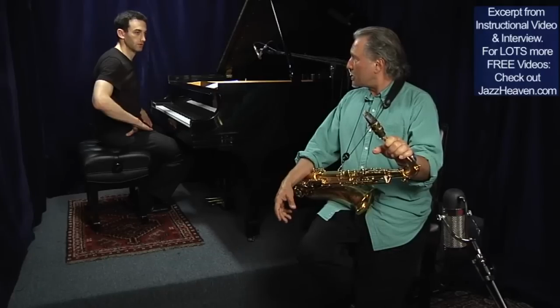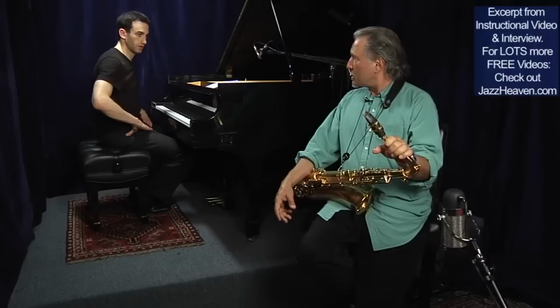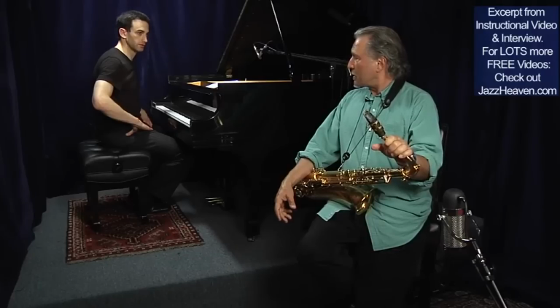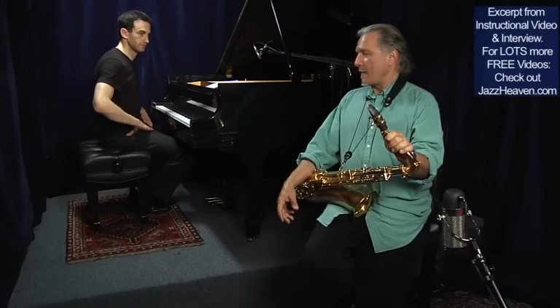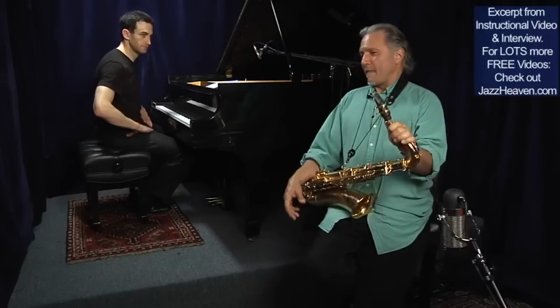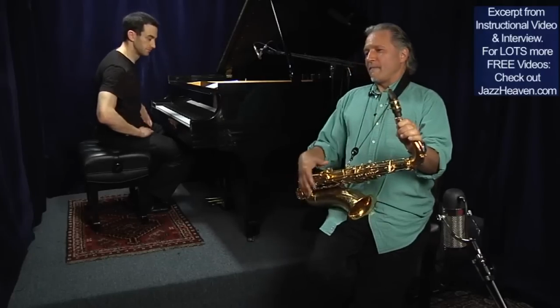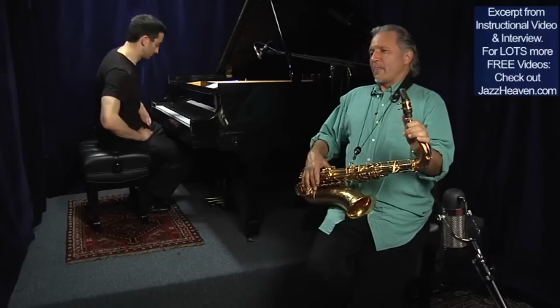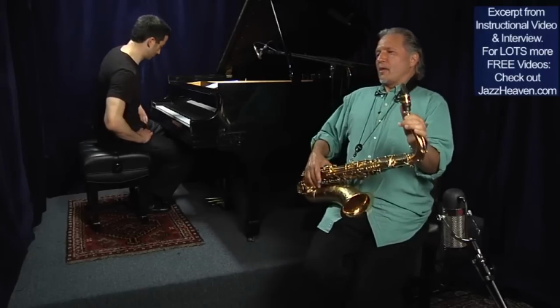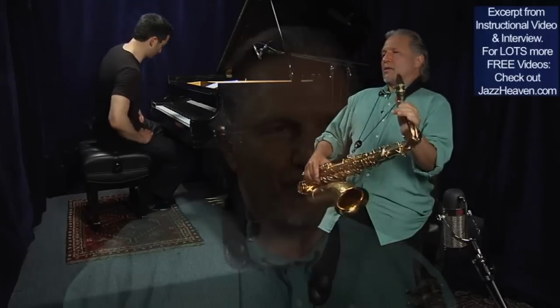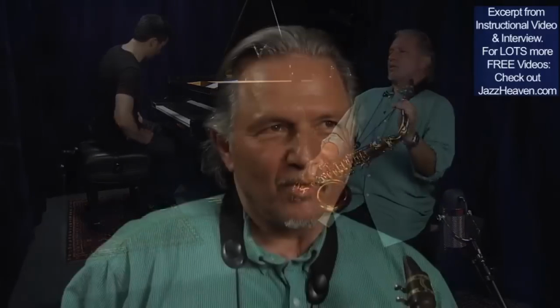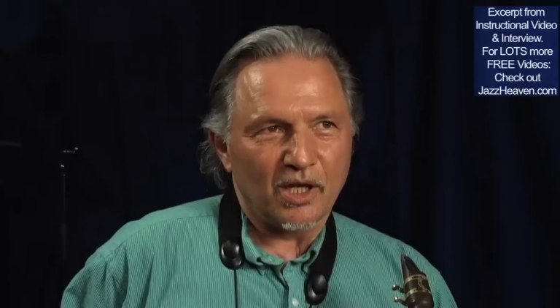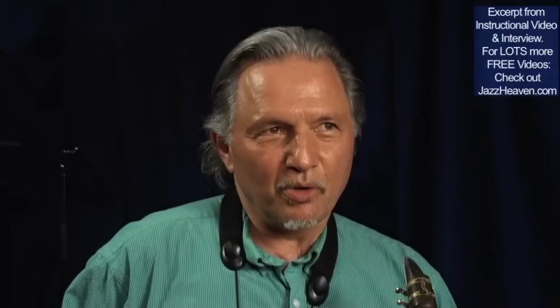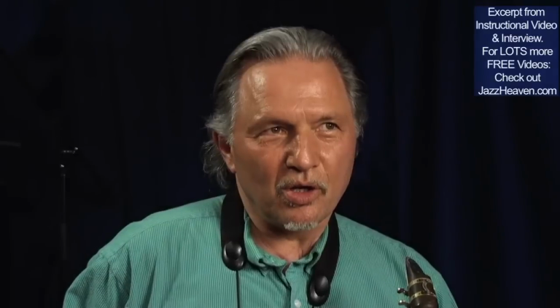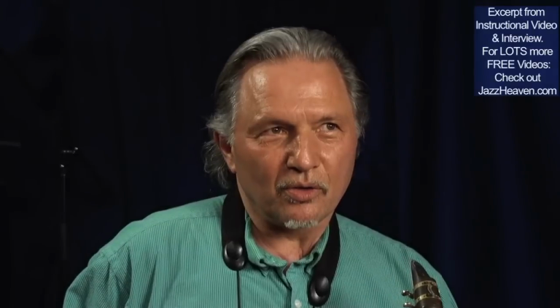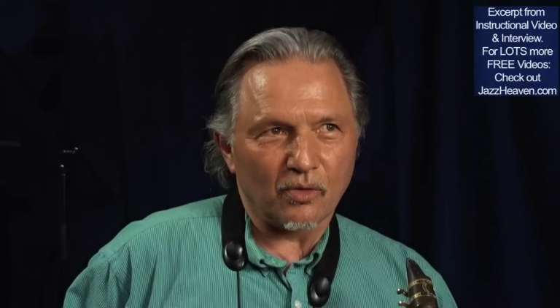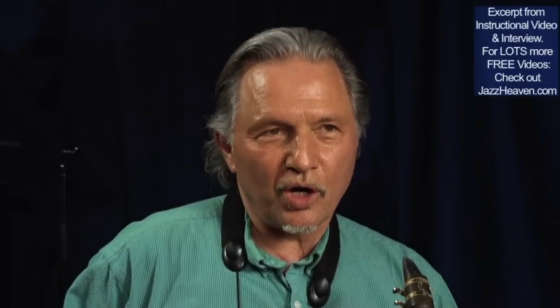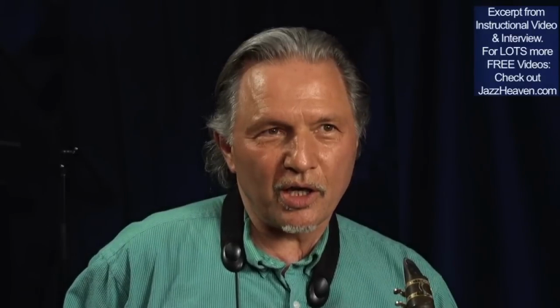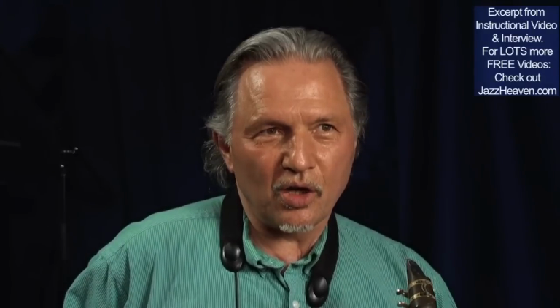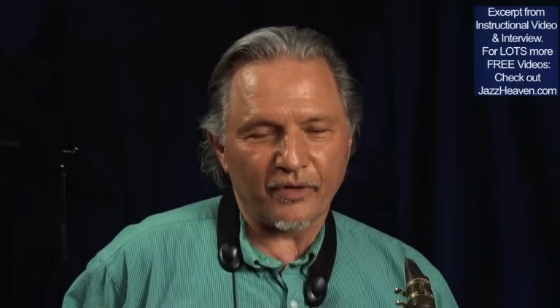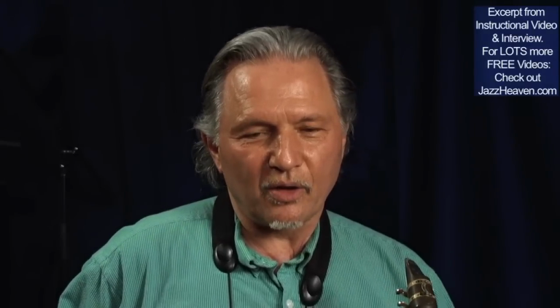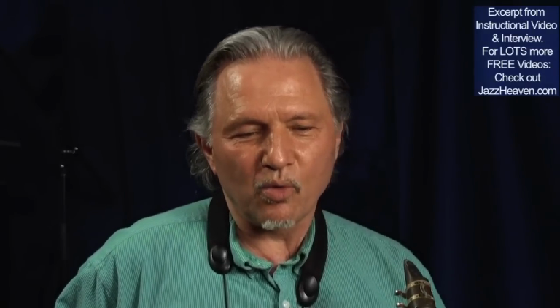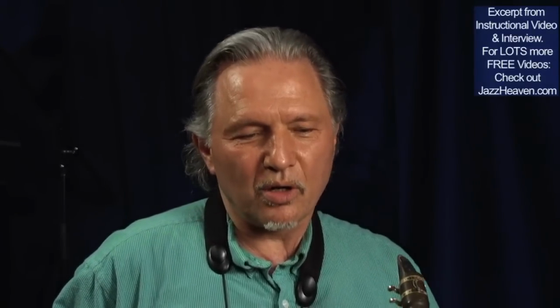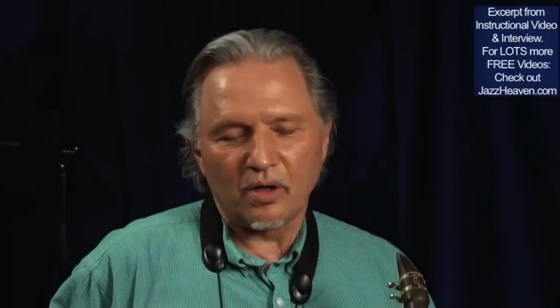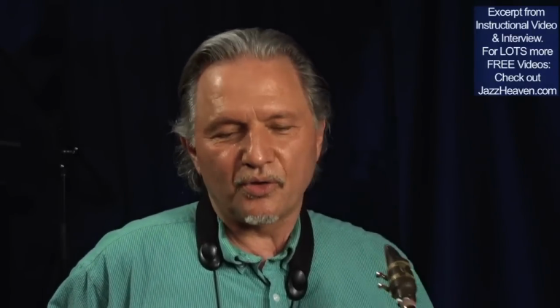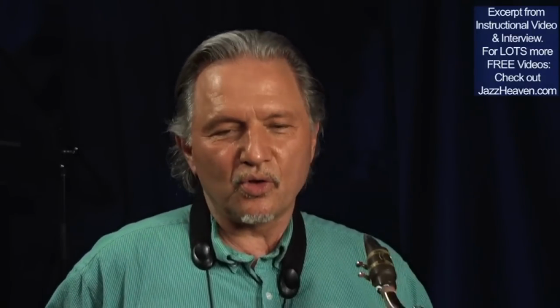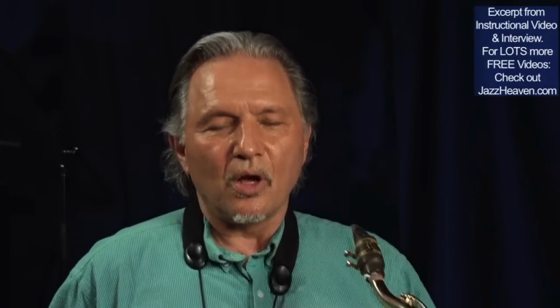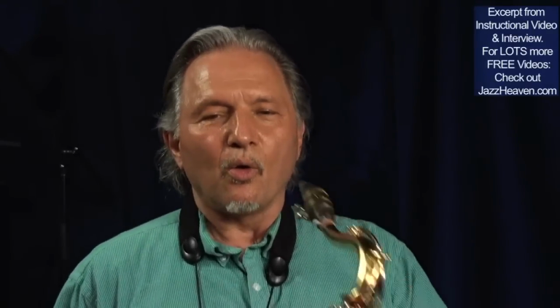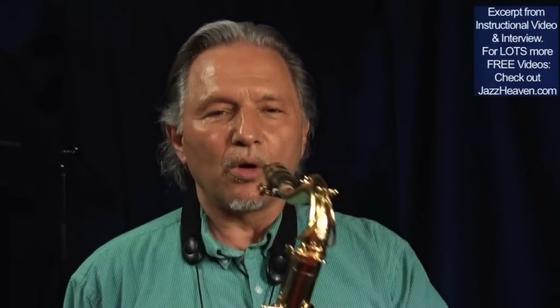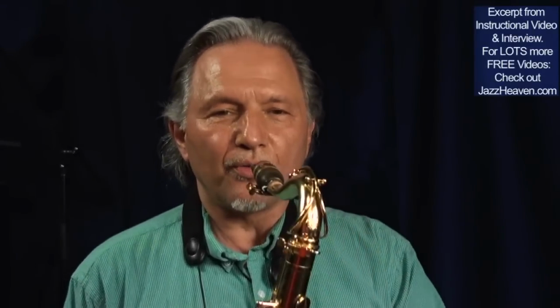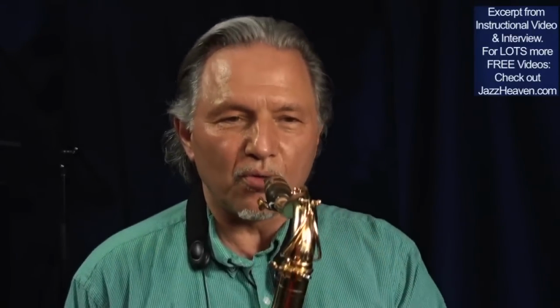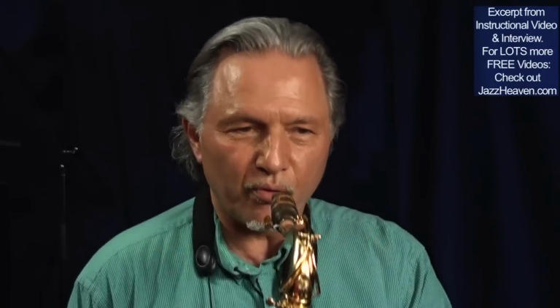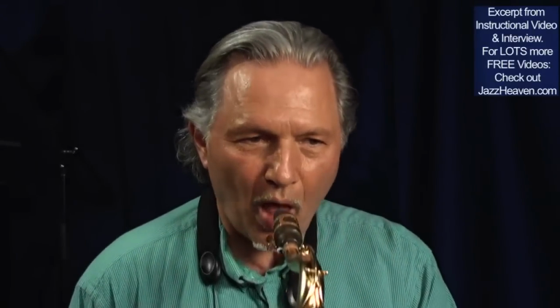Okay, here we go — on again, off again. One, two. One, two, three.